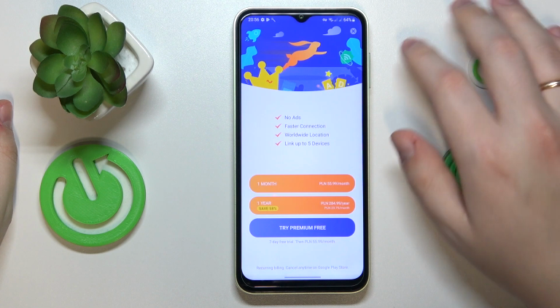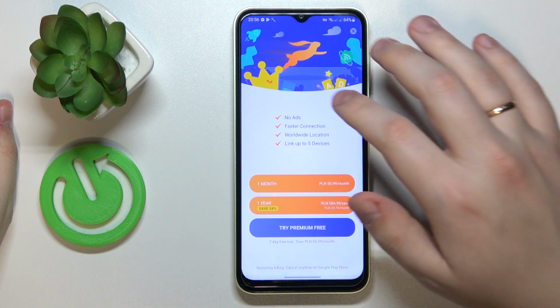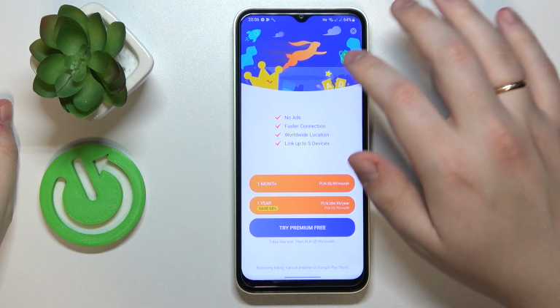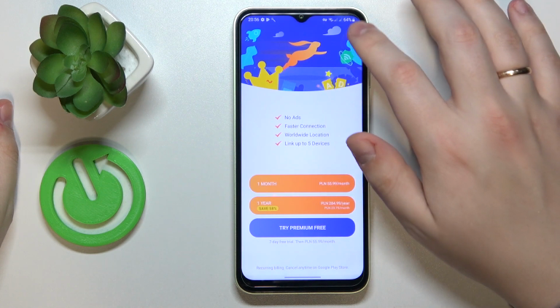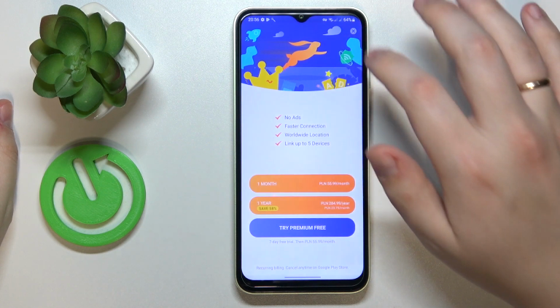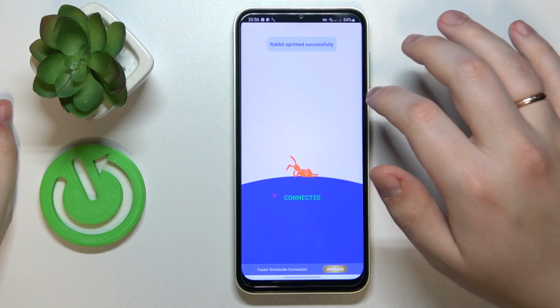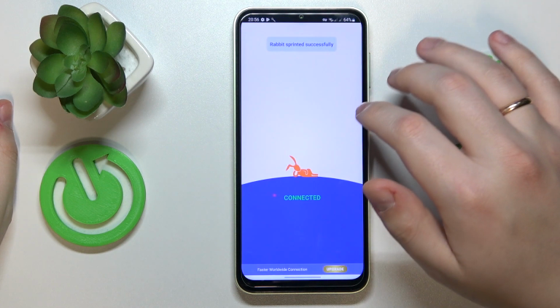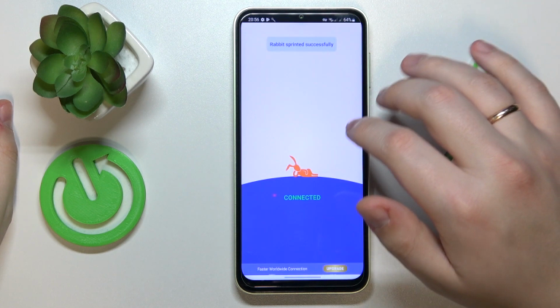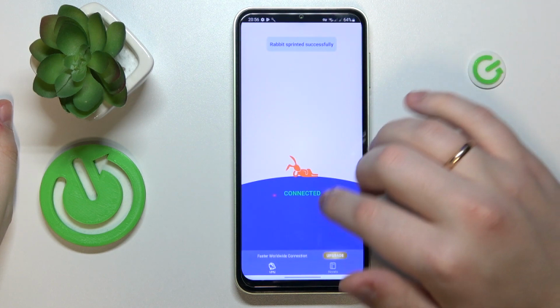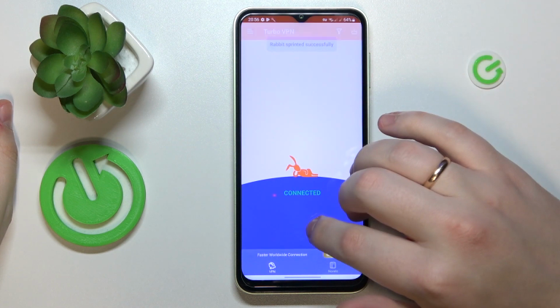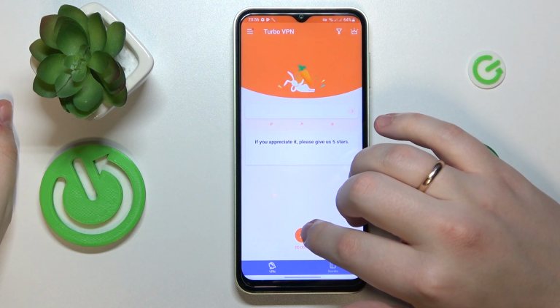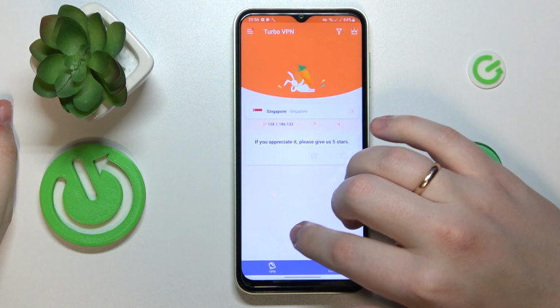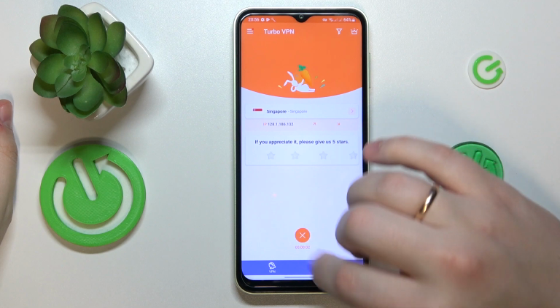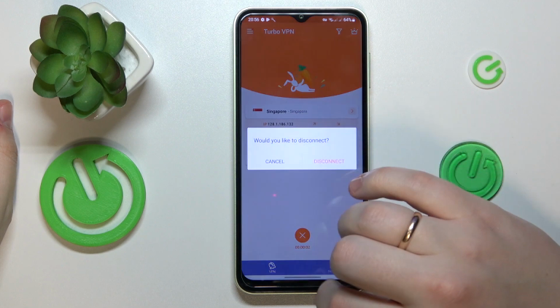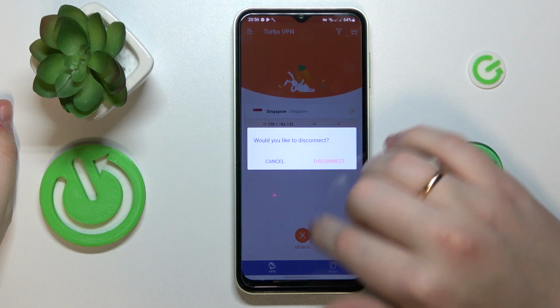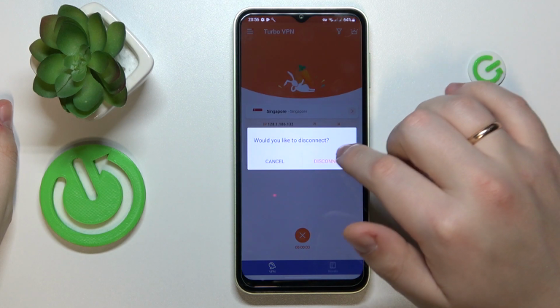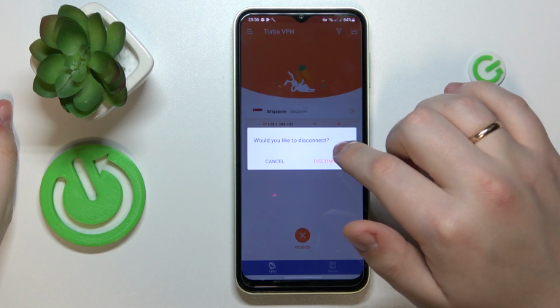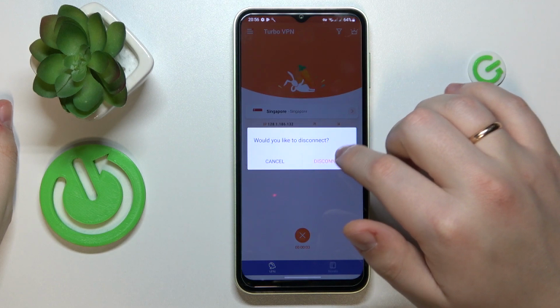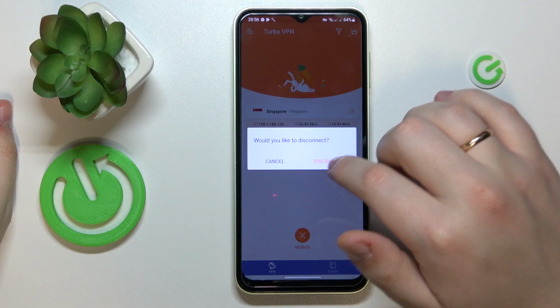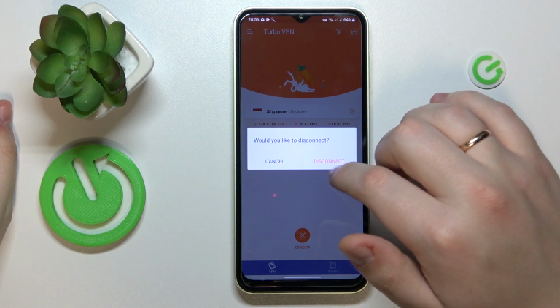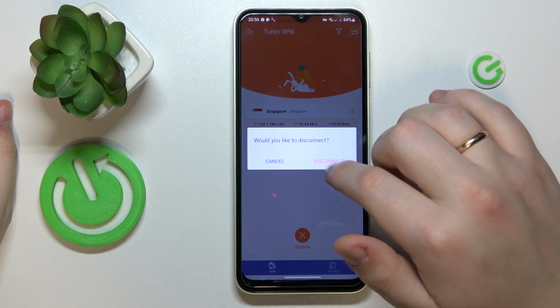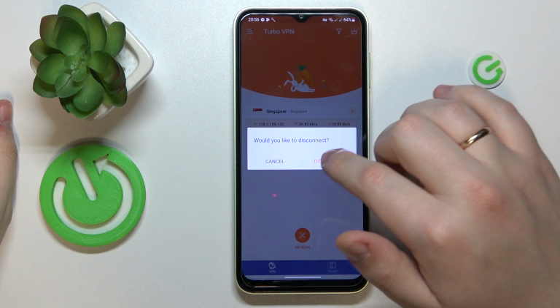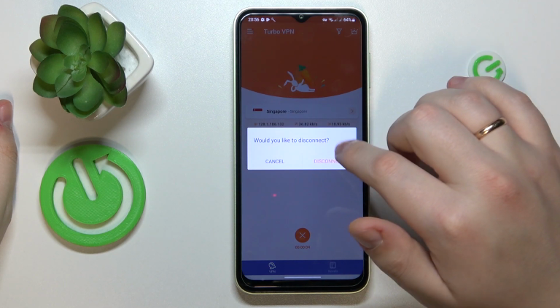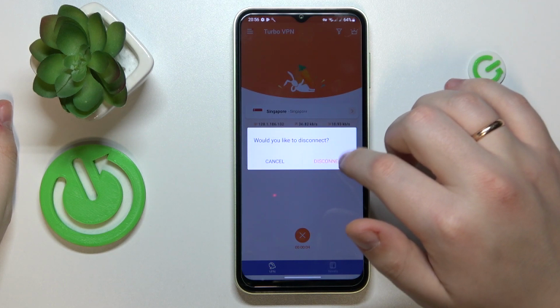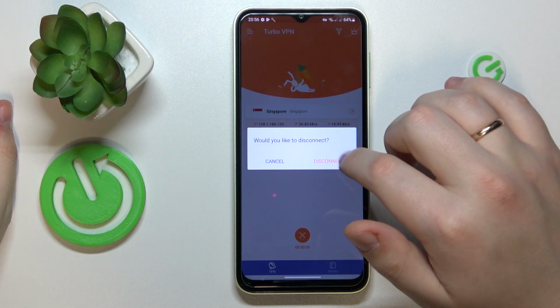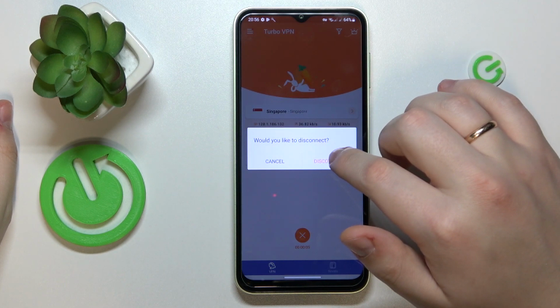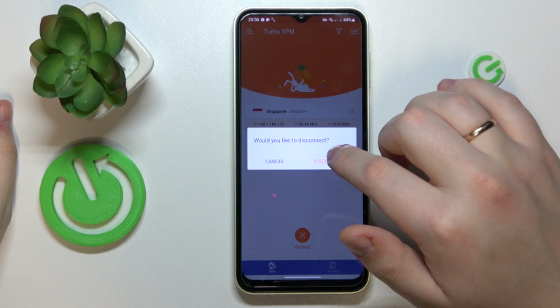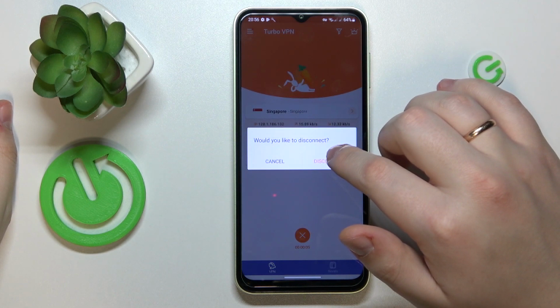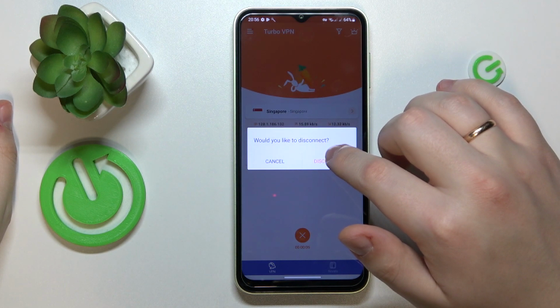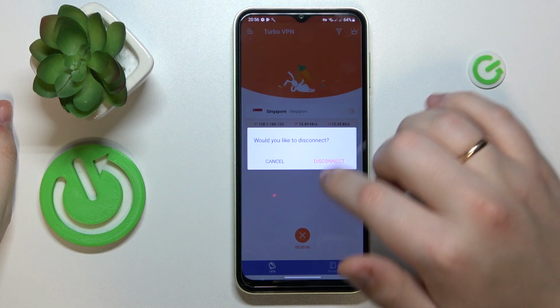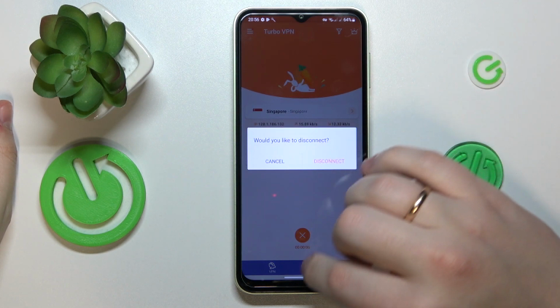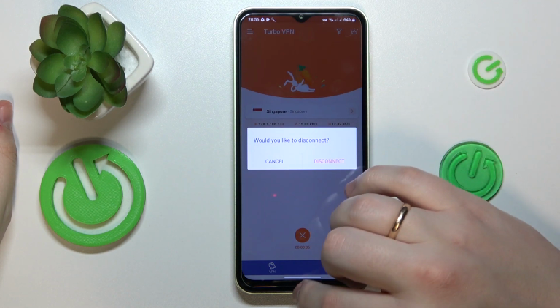In order to disconnect from VPN, just tap the cross icon over here. Then confirm your choice by tapping the disconnect option one more time.